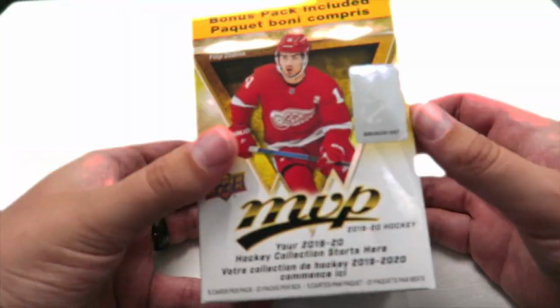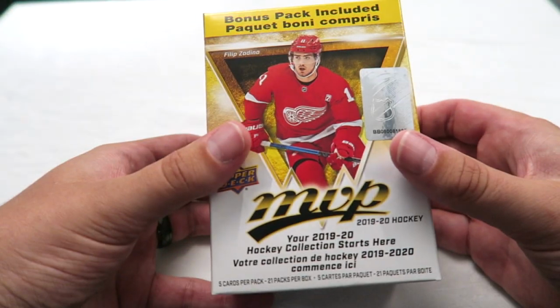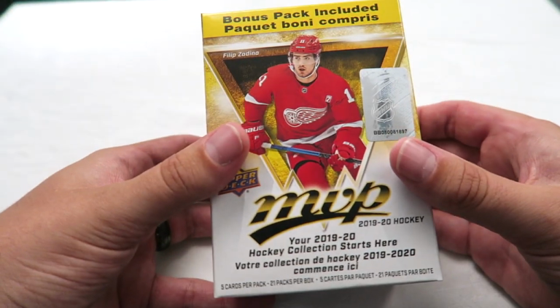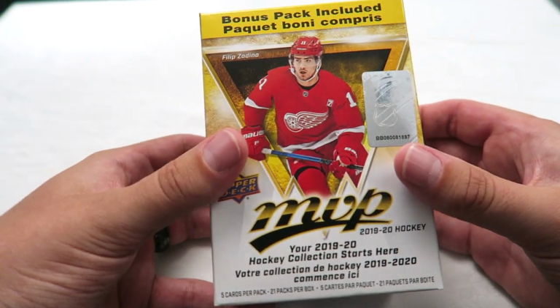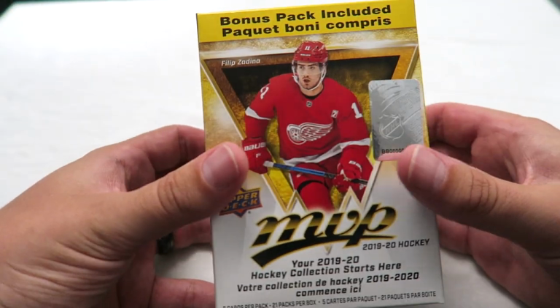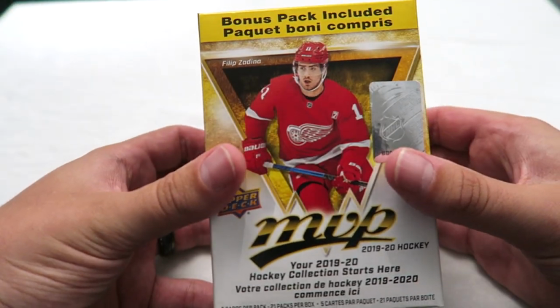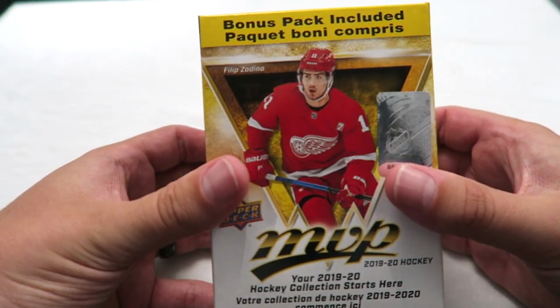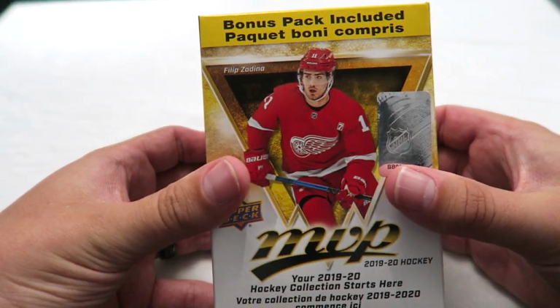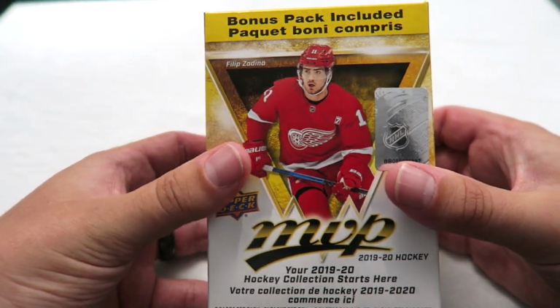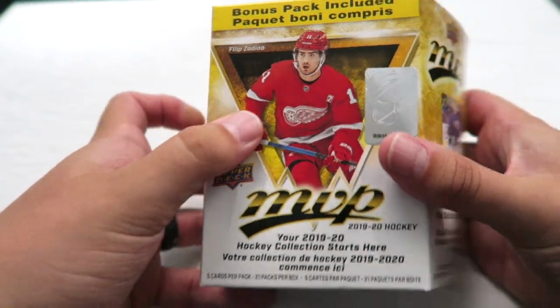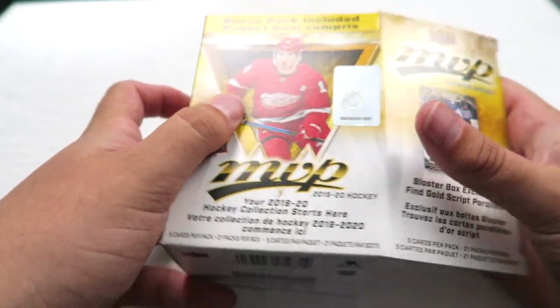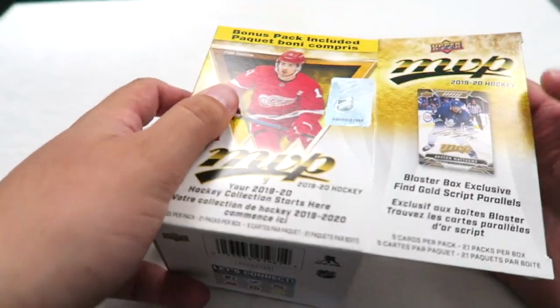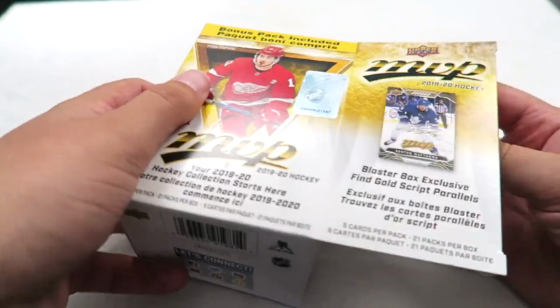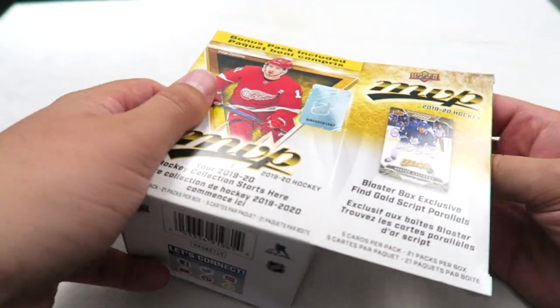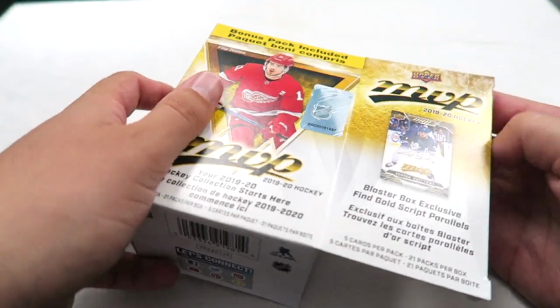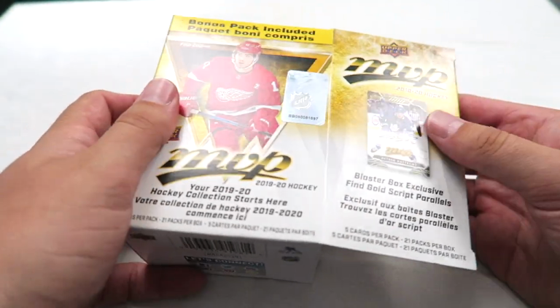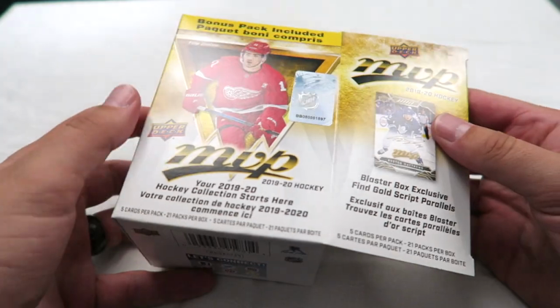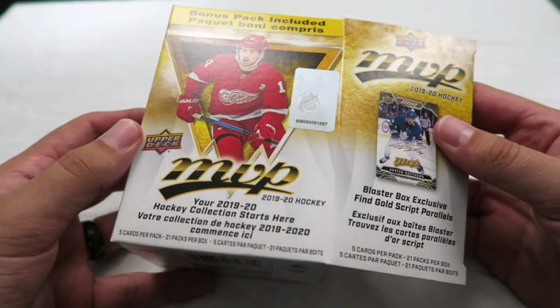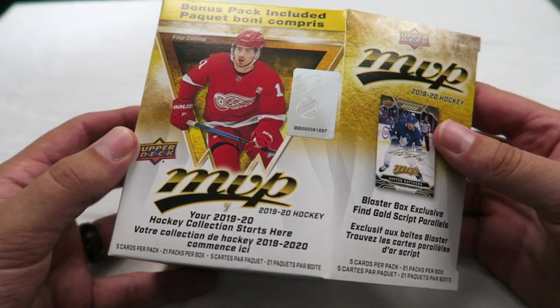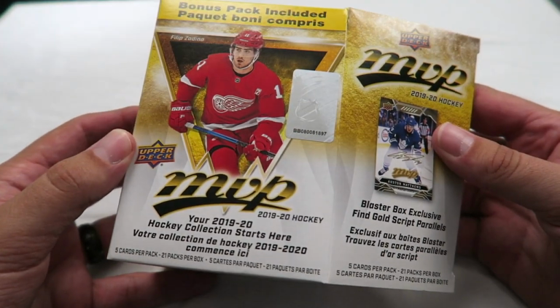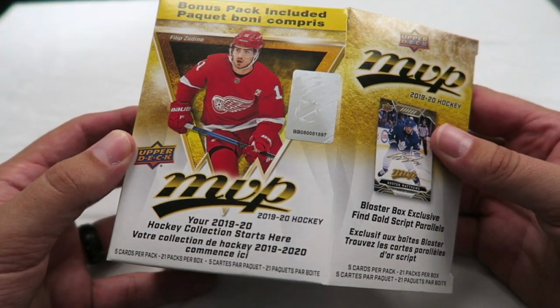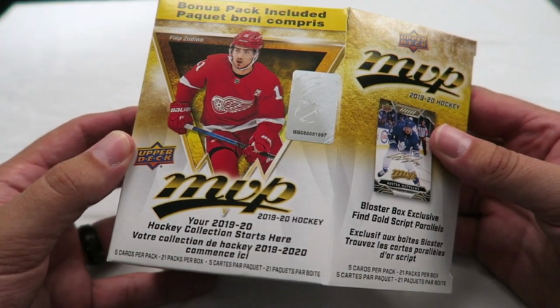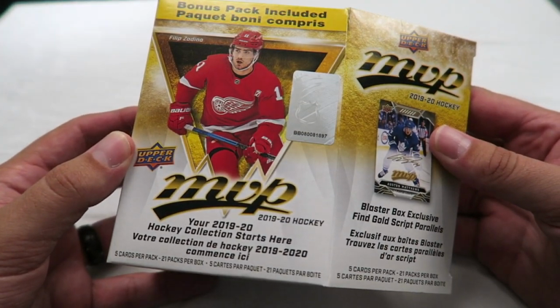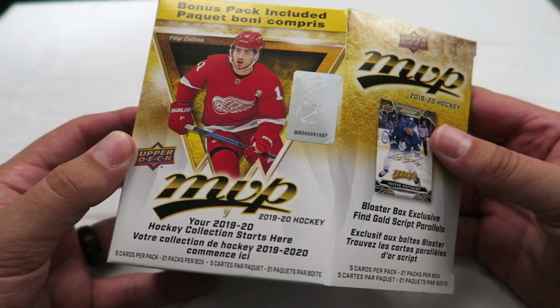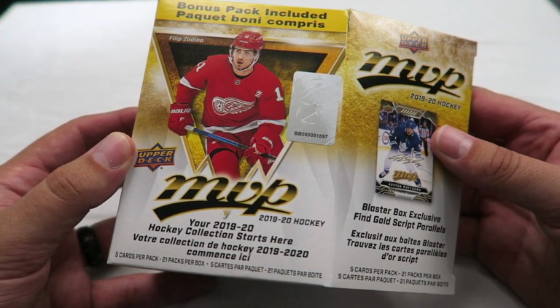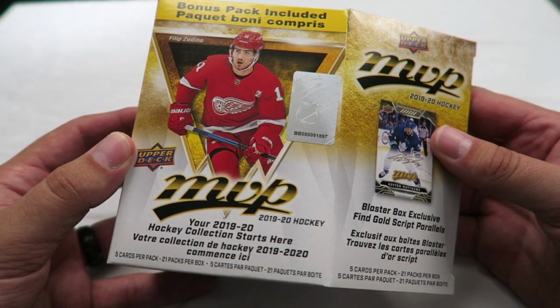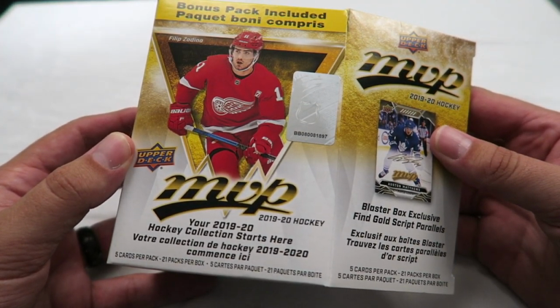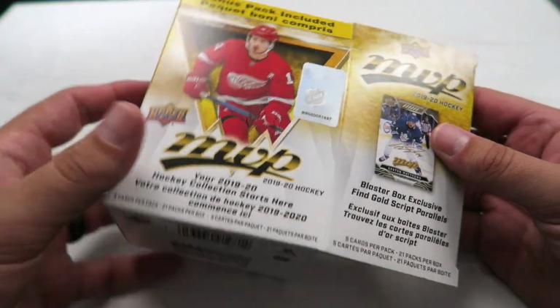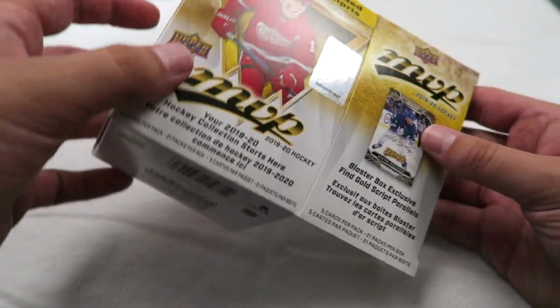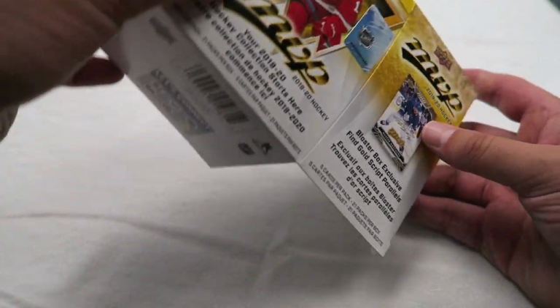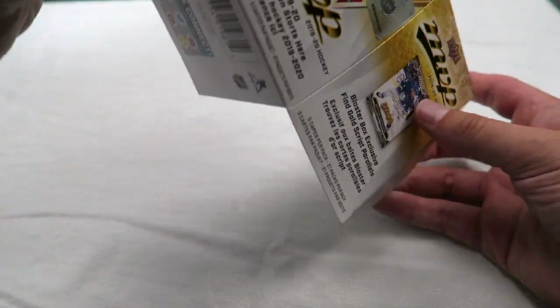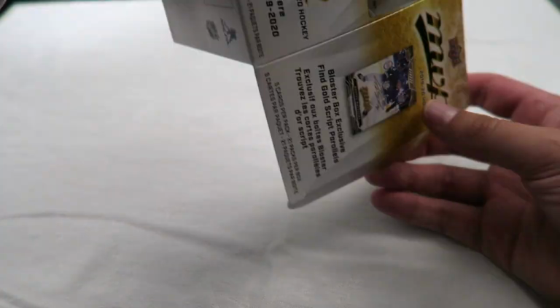Last time I got about four rookie cards. I'm hoping to get the same amount in this one. There's 21 packs, five cards per pack, so let's see how this goes.